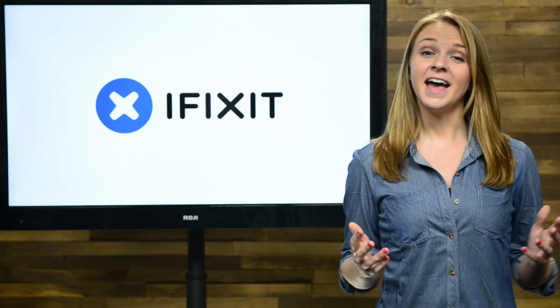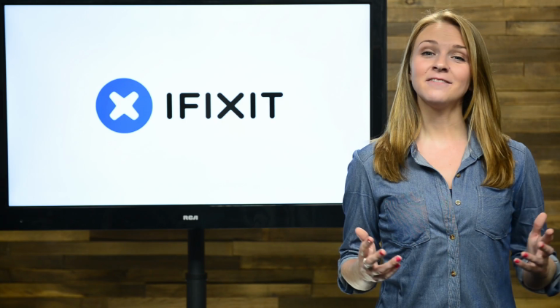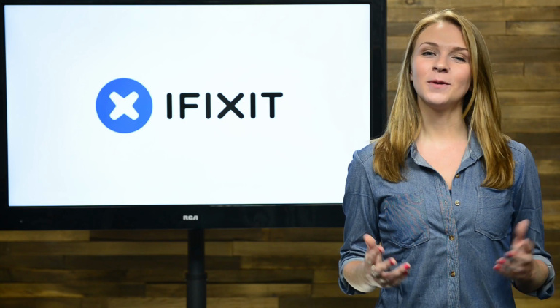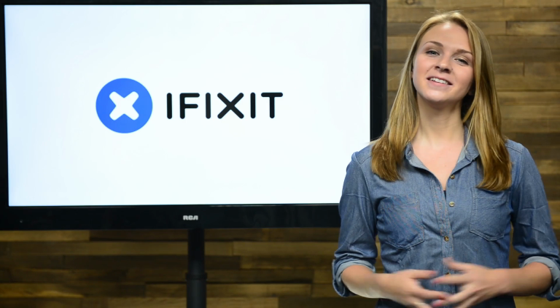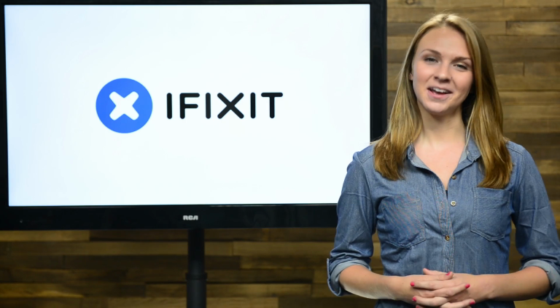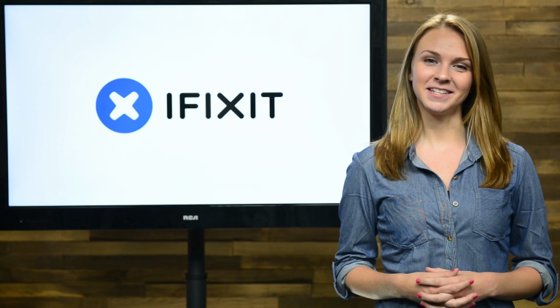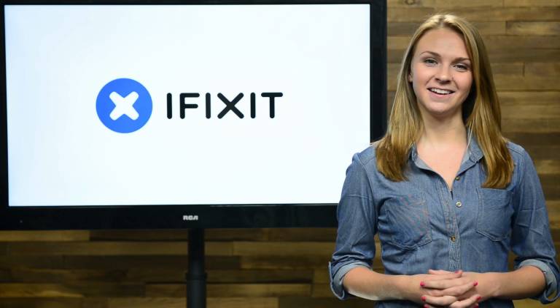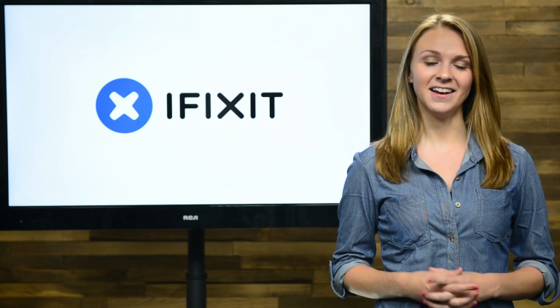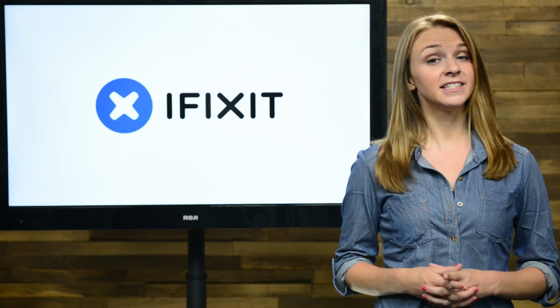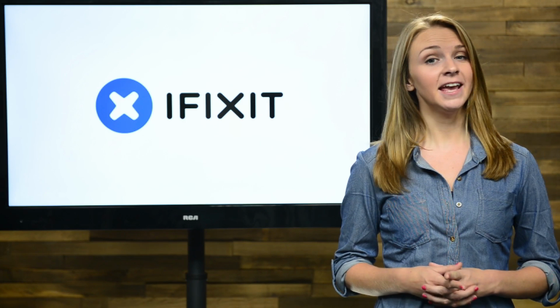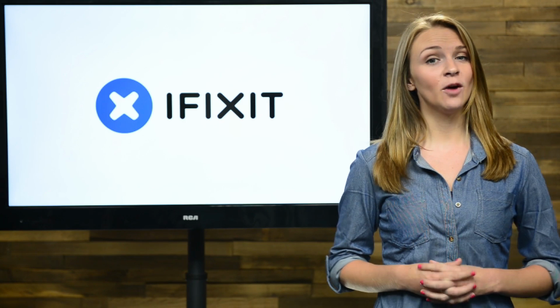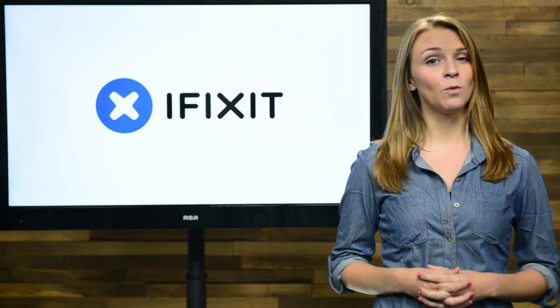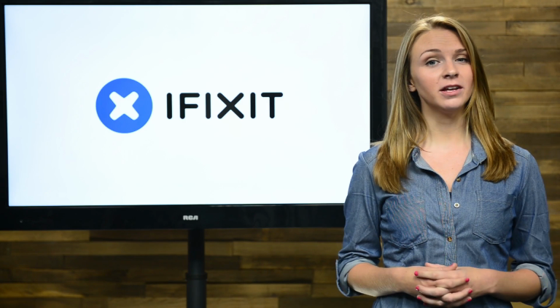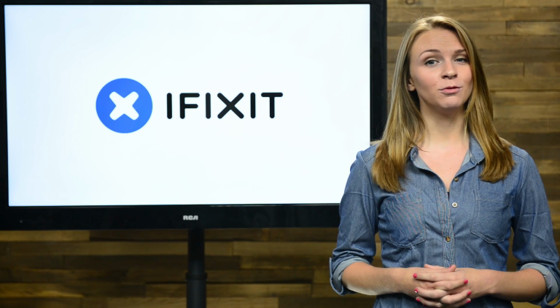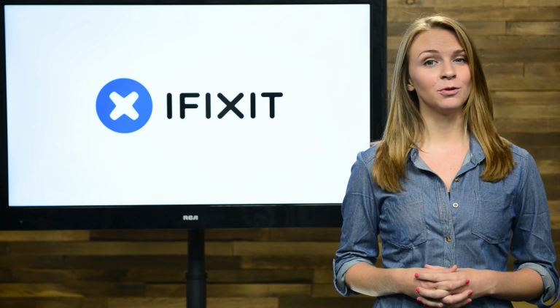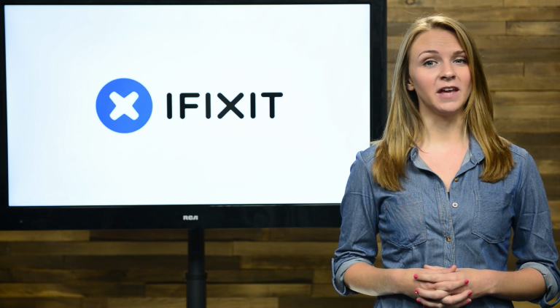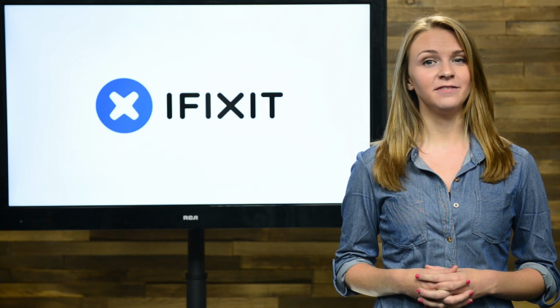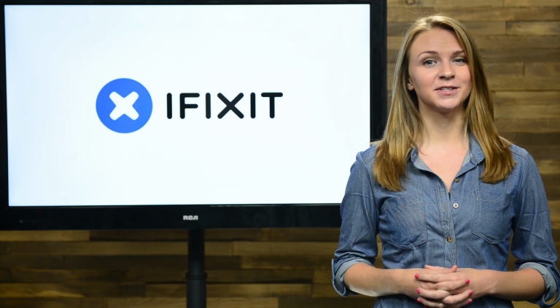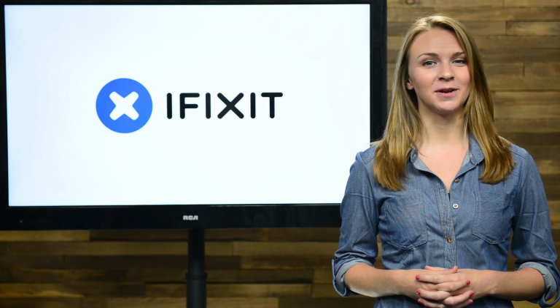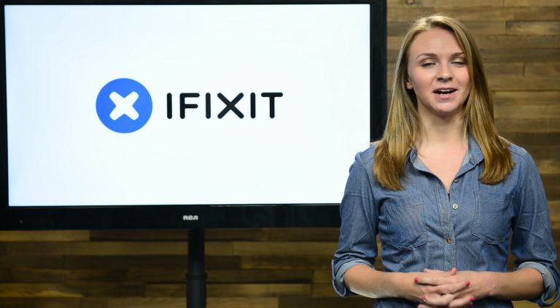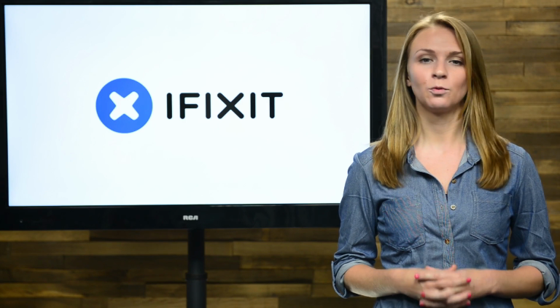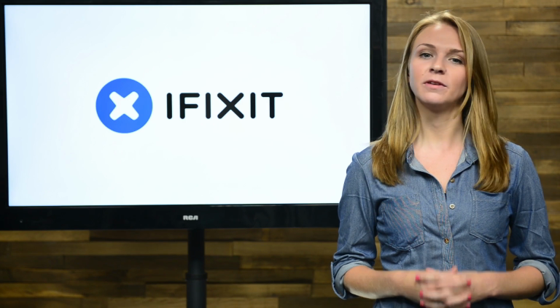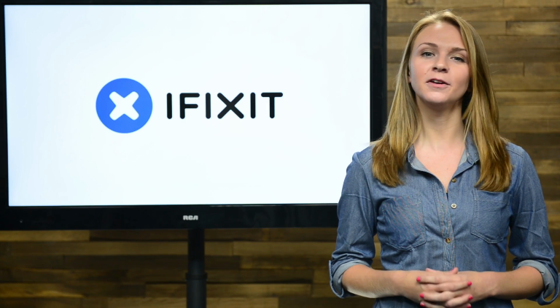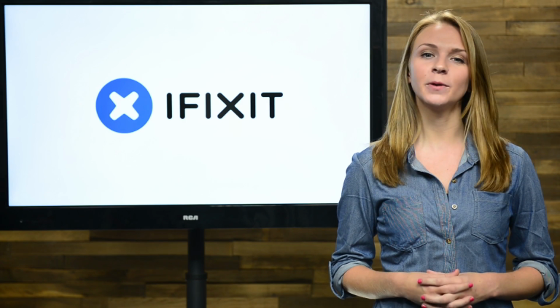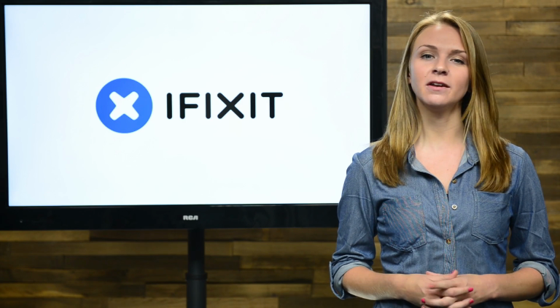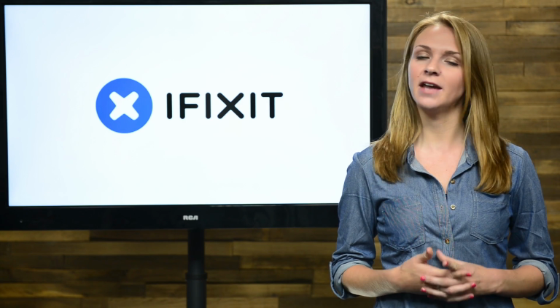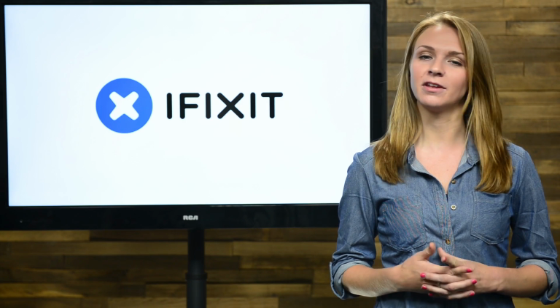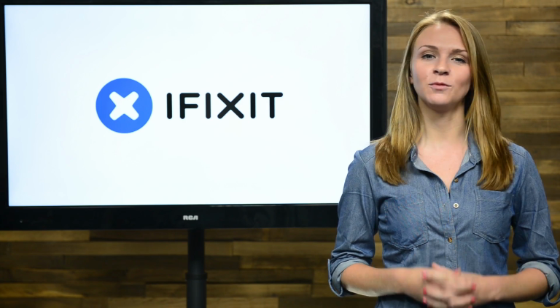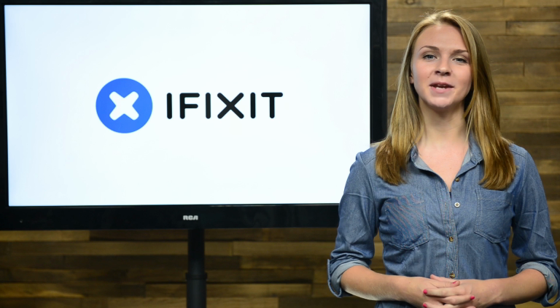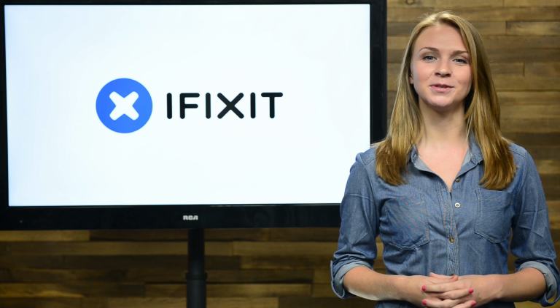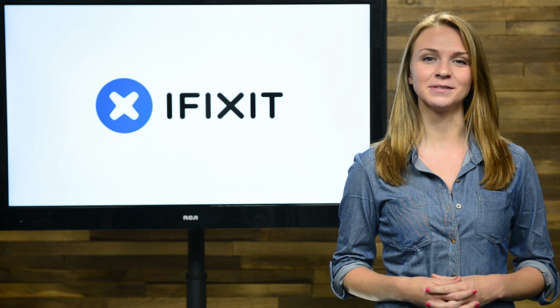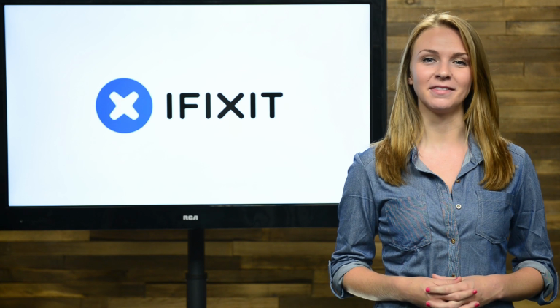Hey everyone, Kelsey here, and today I'll be walking you through the iFixit rundown, where we fill you in on everything we've been up to this month.